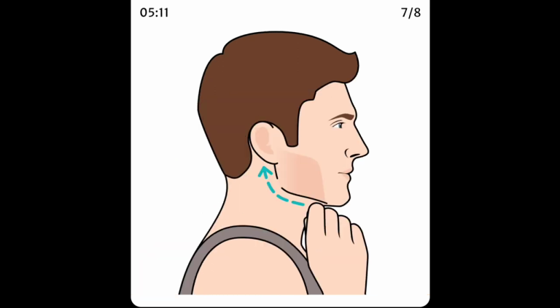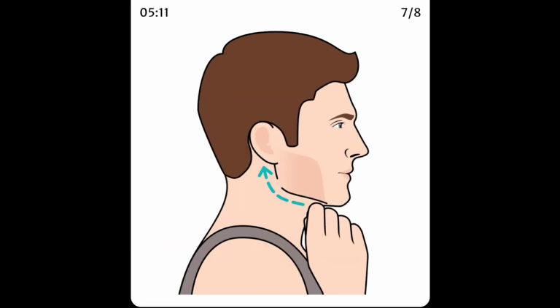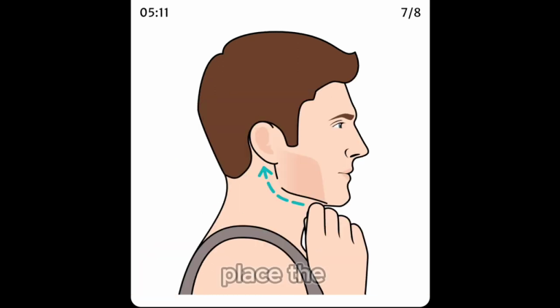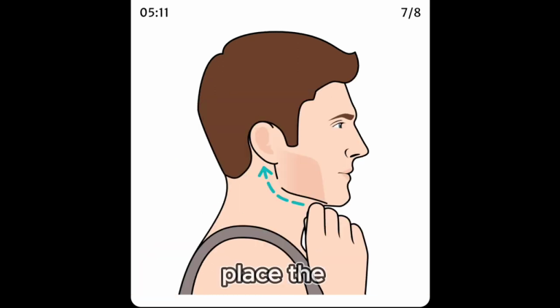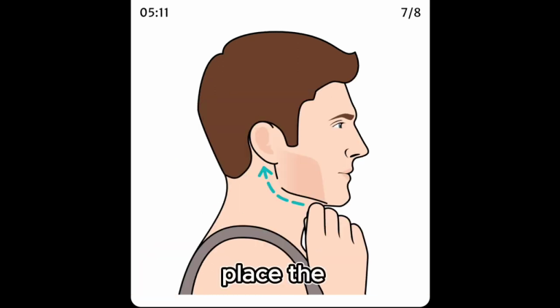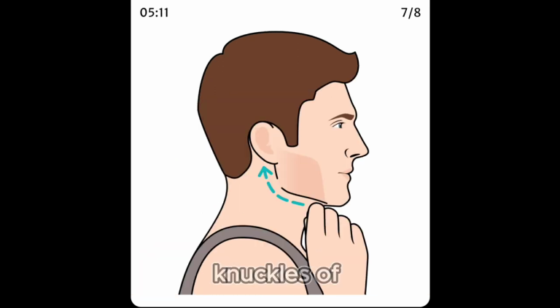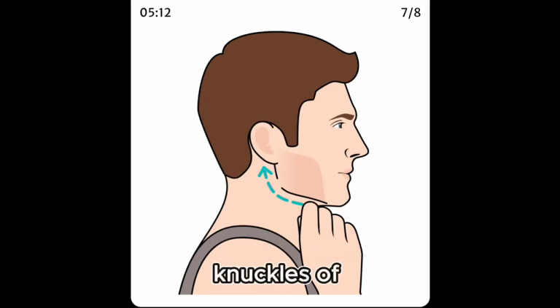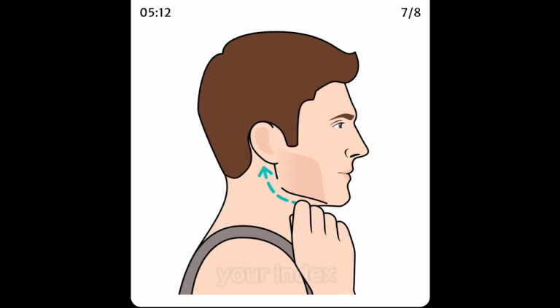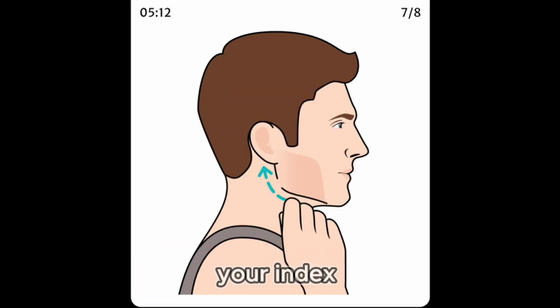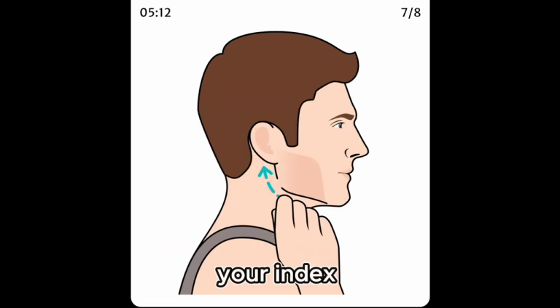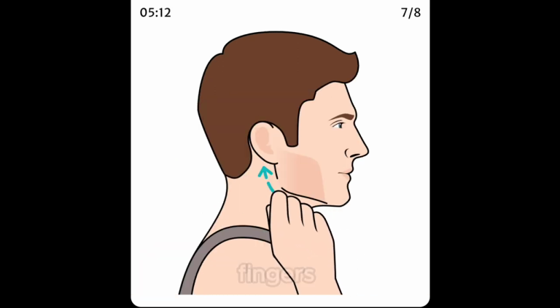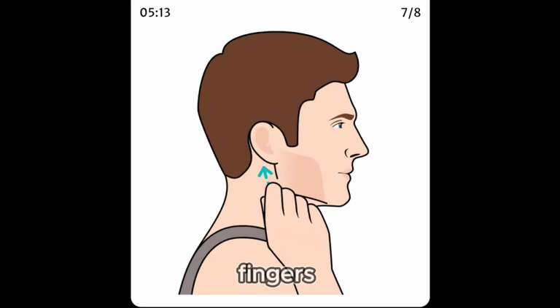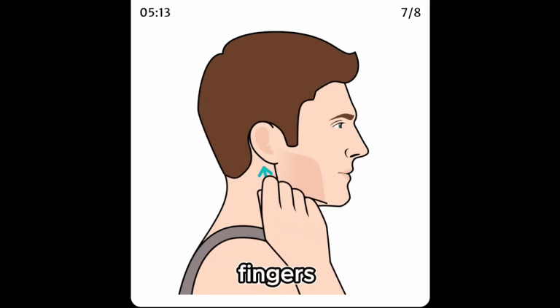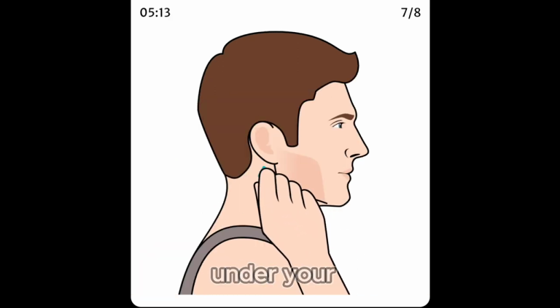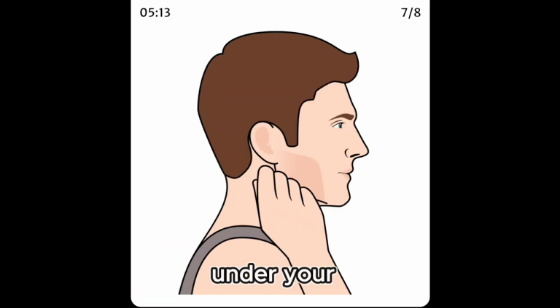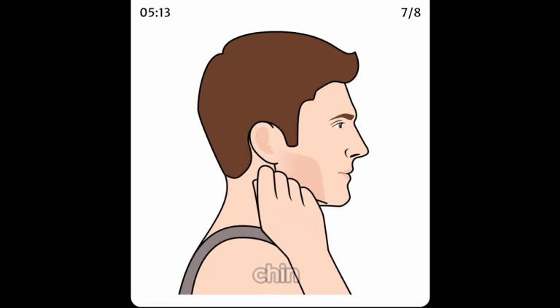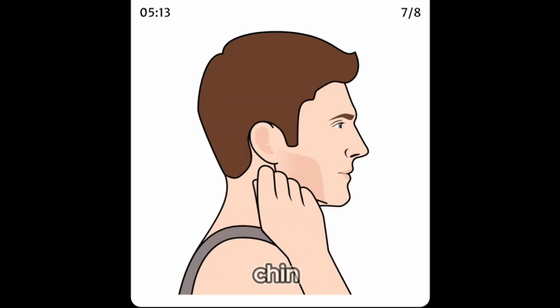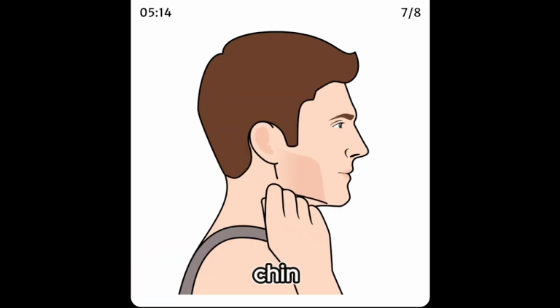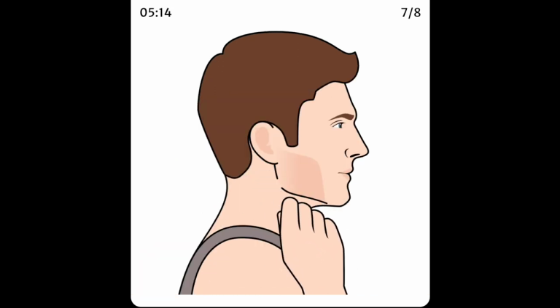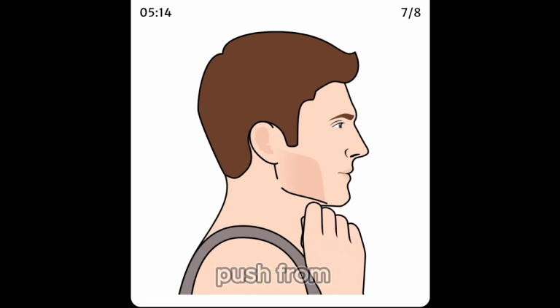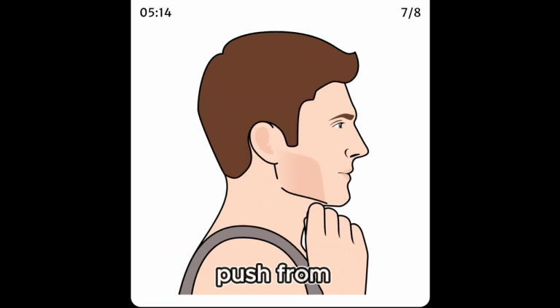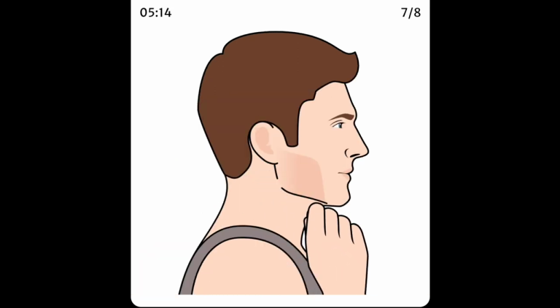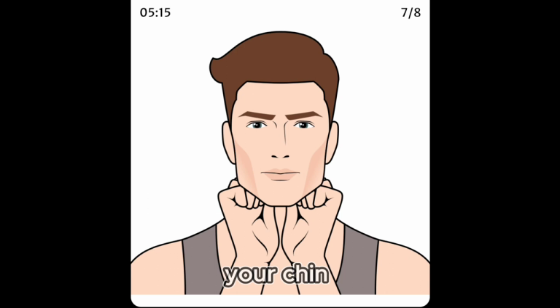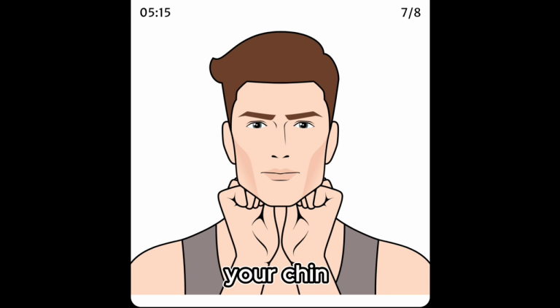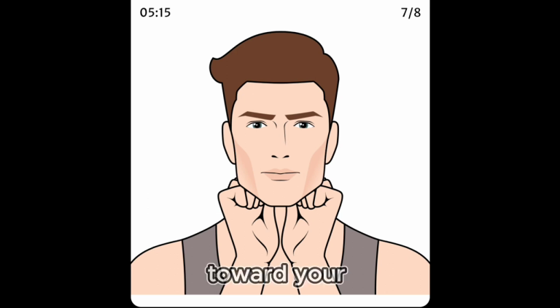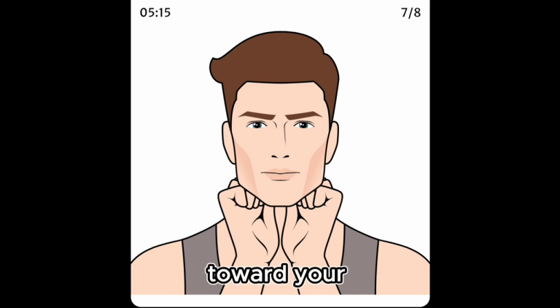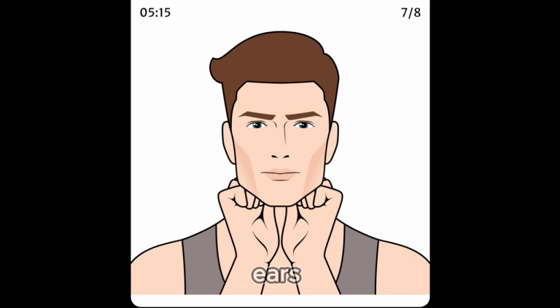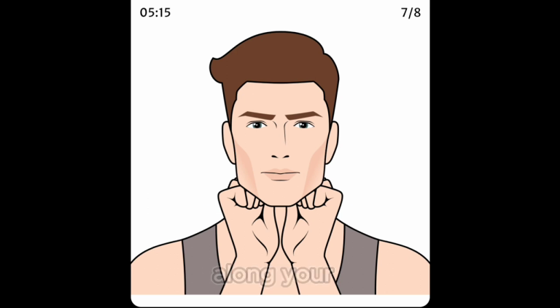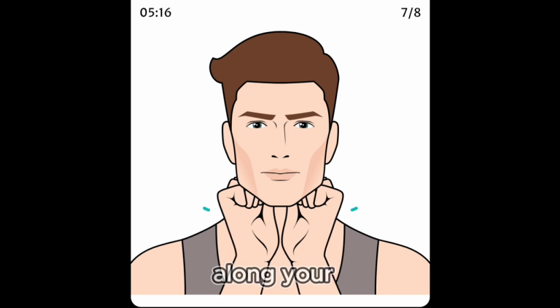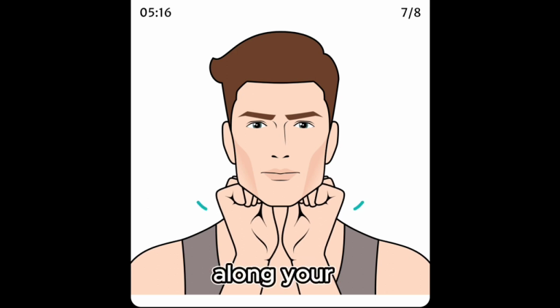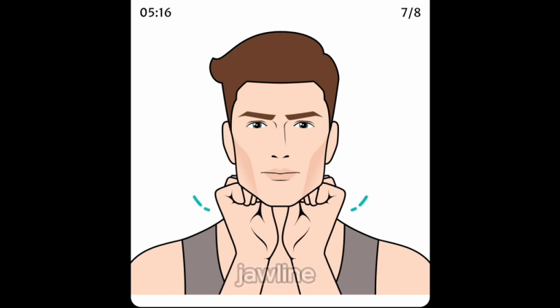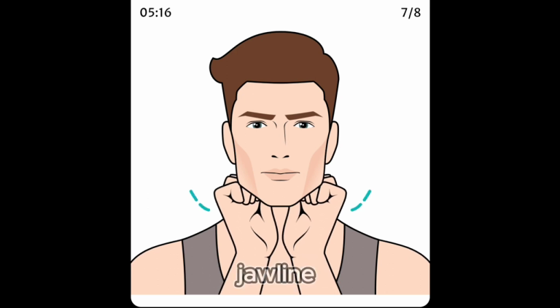Place the knuckles of your index fingers under your chin. Push from your chin toward your ears along your jawline.